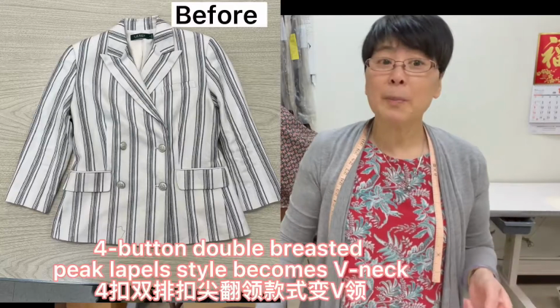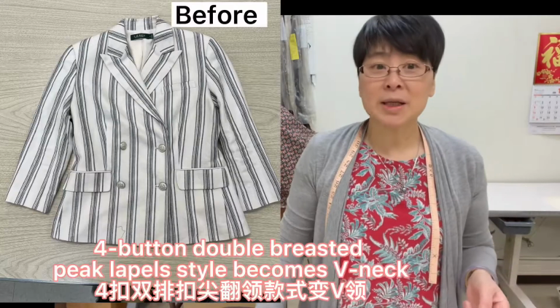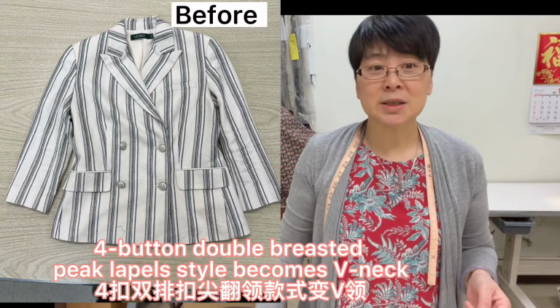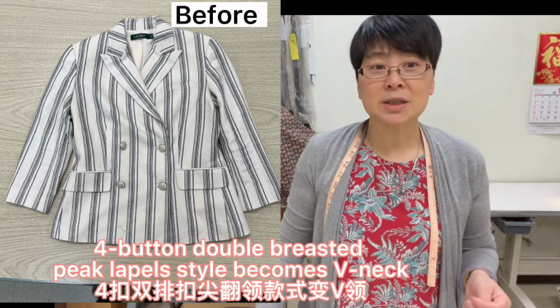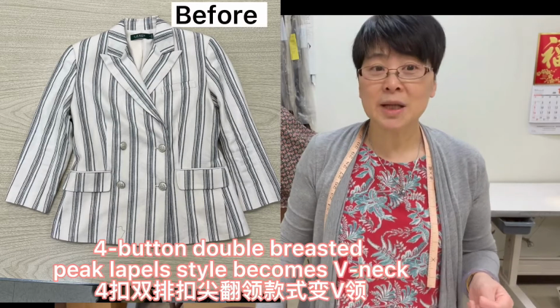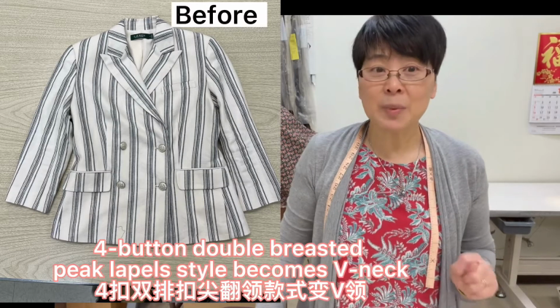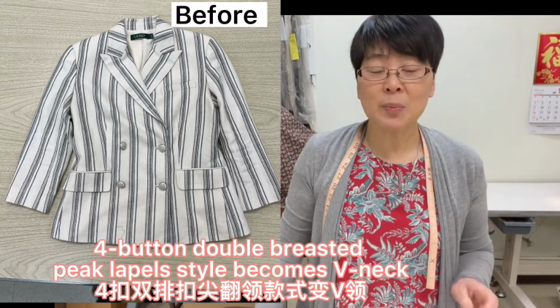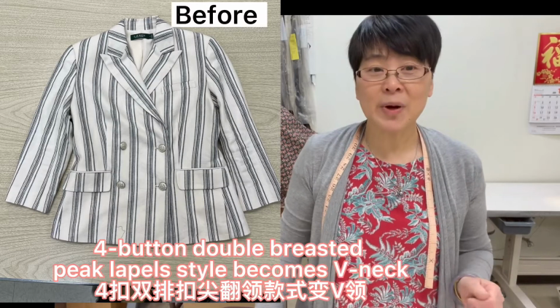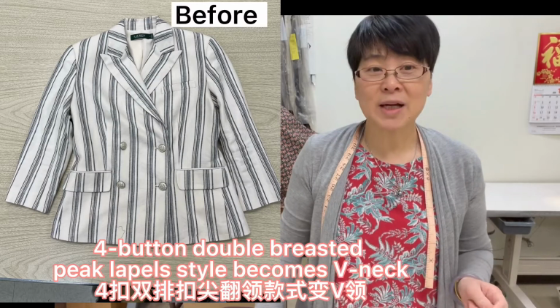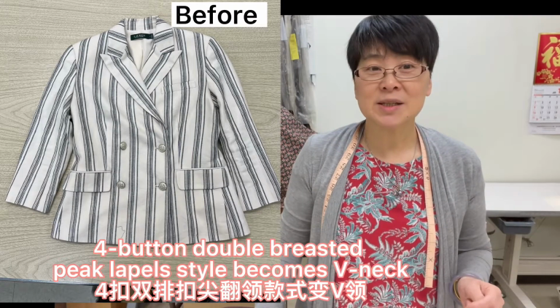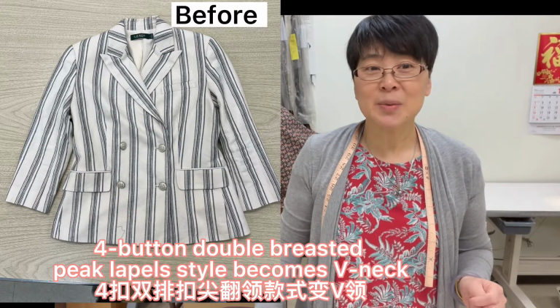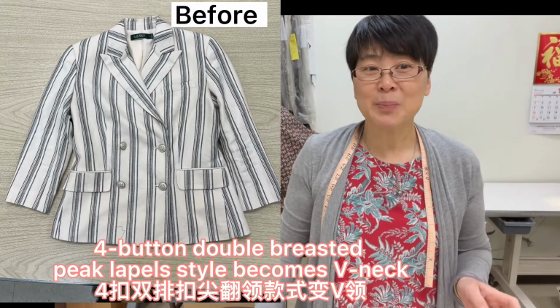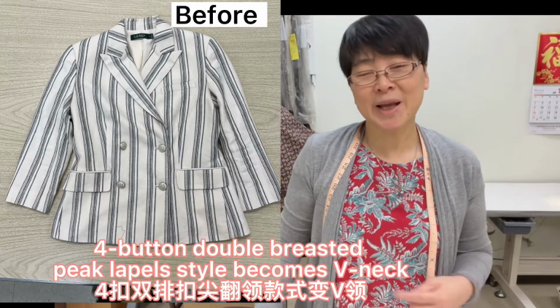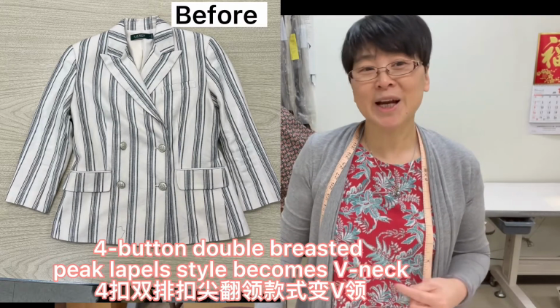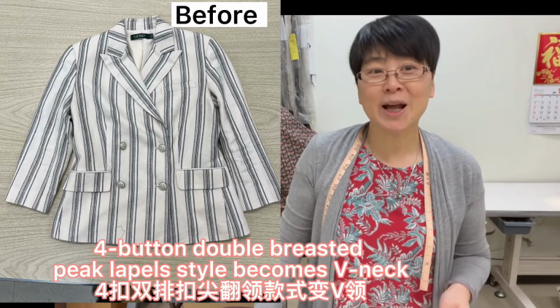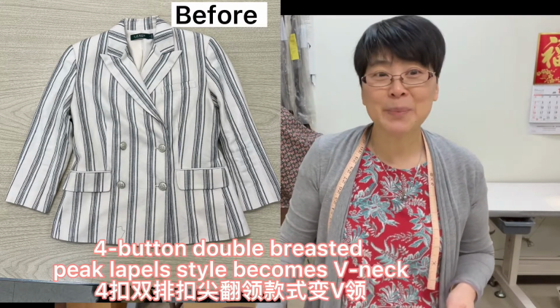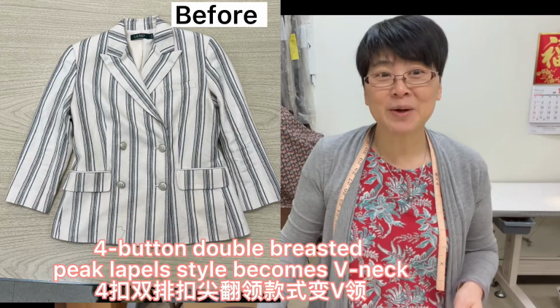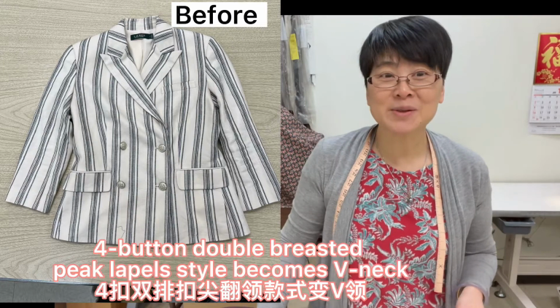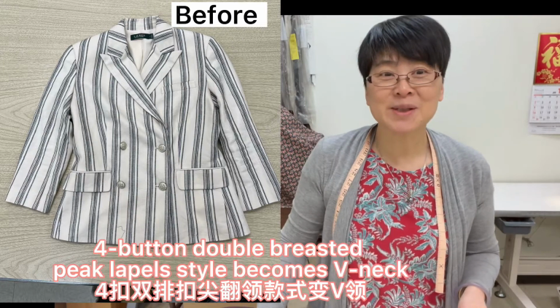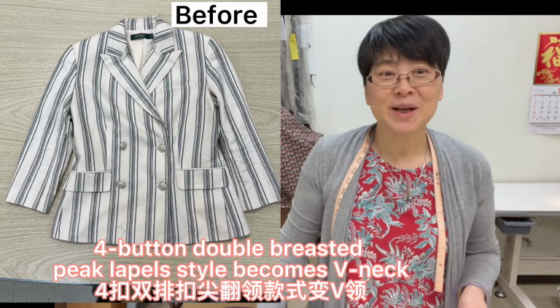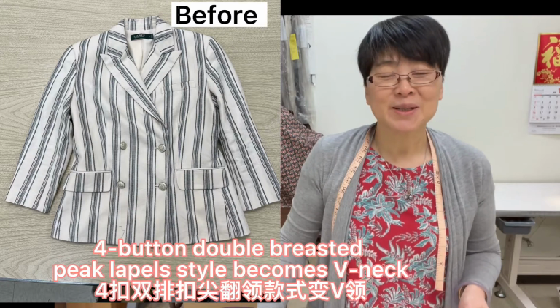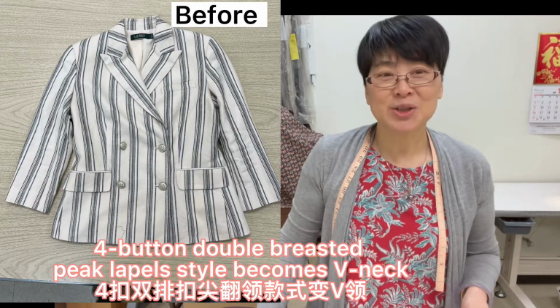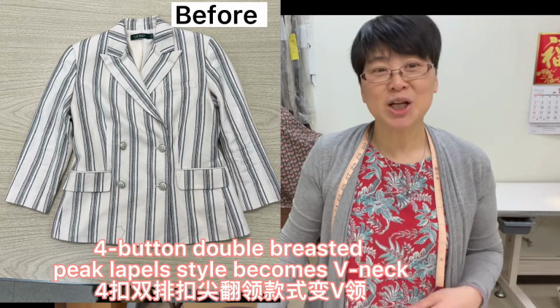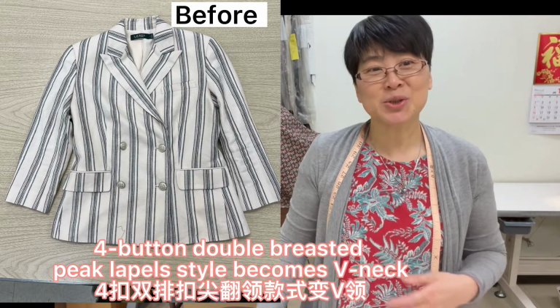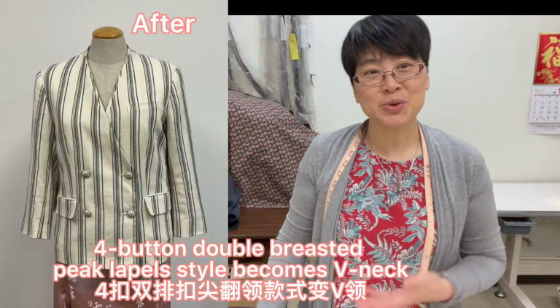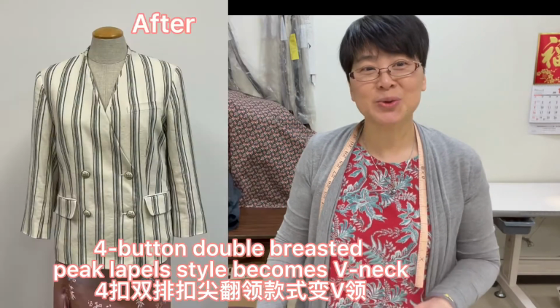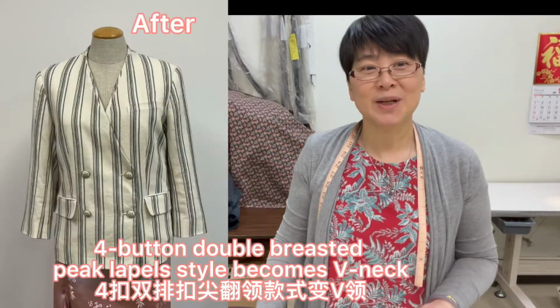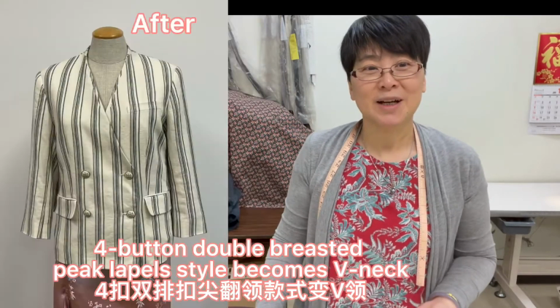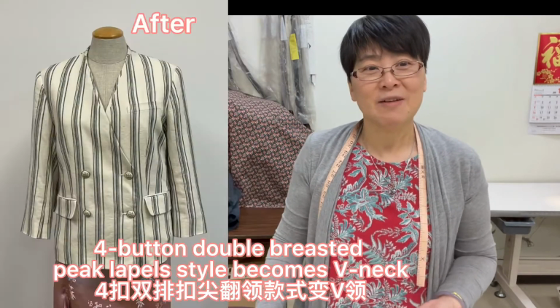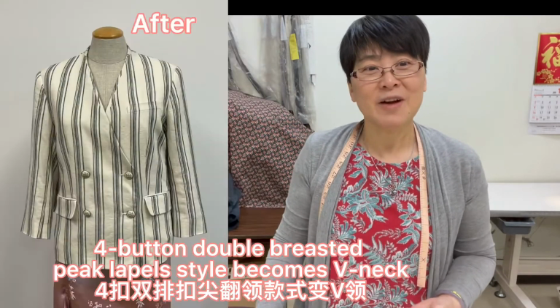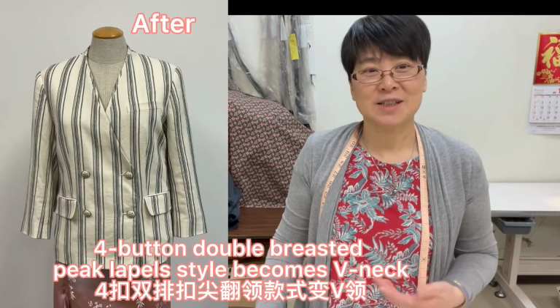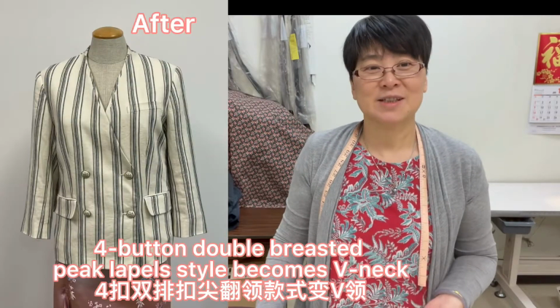Four buttons, double press, picking lapel — the style becomes V-neck.